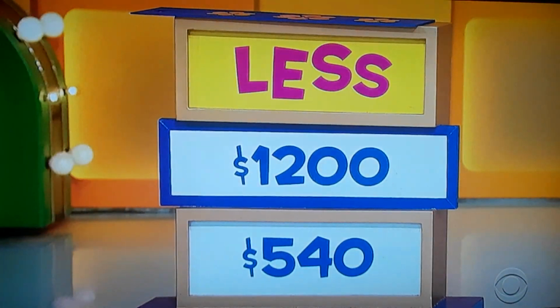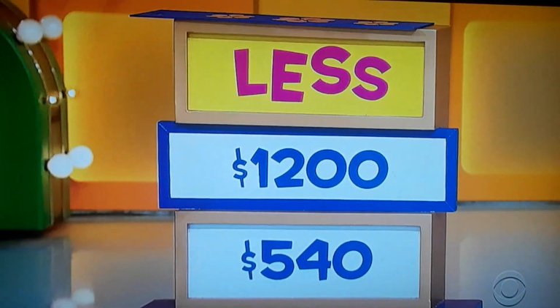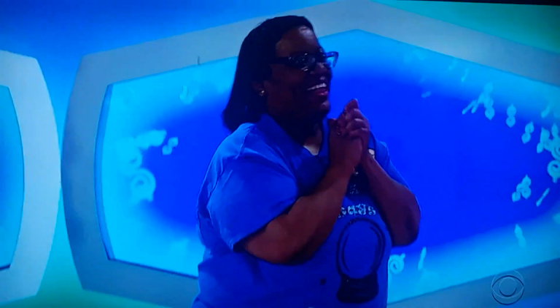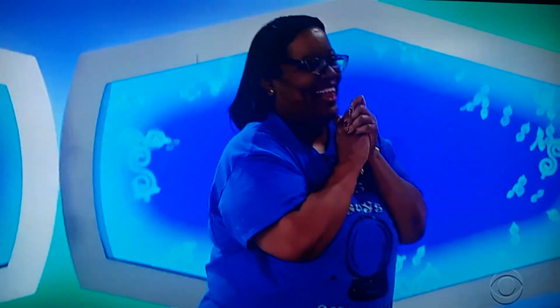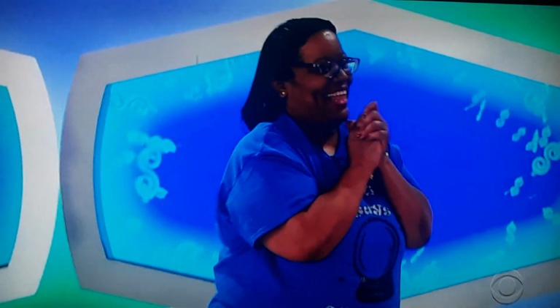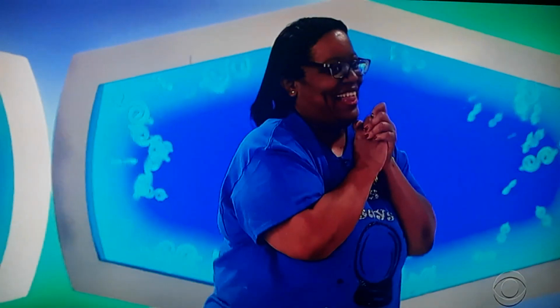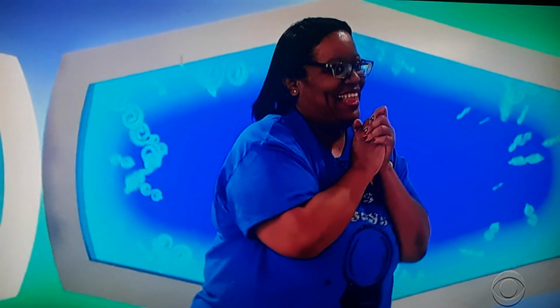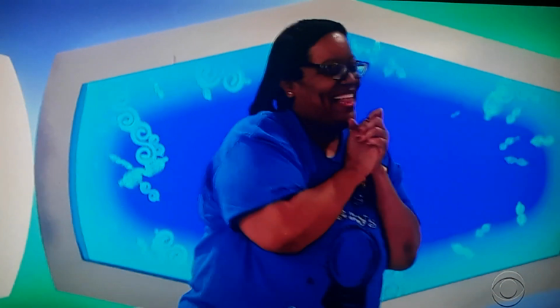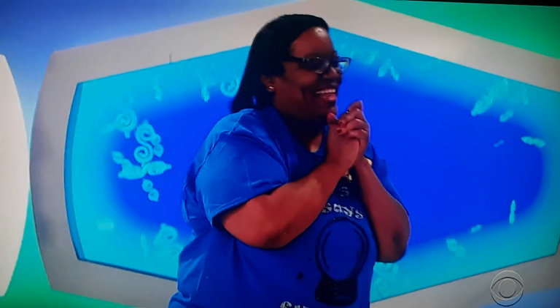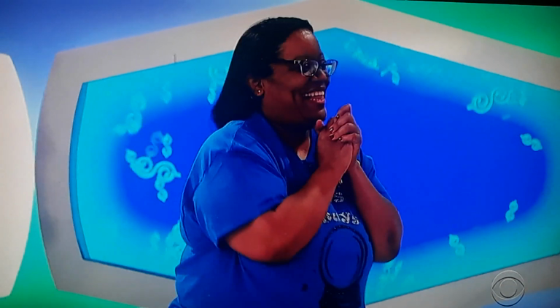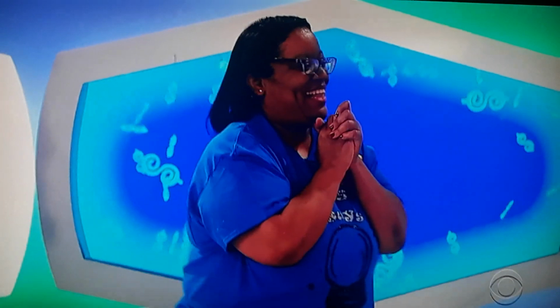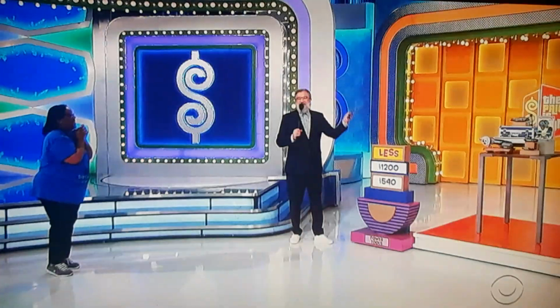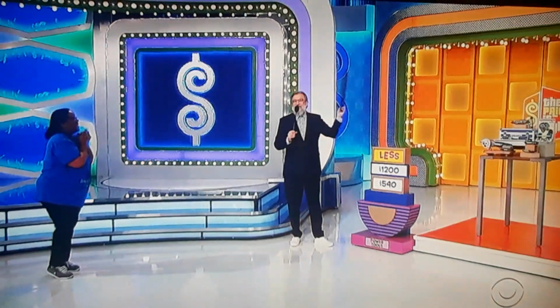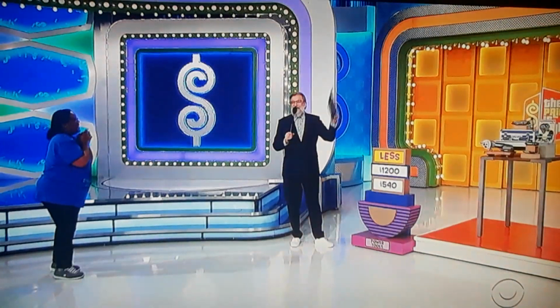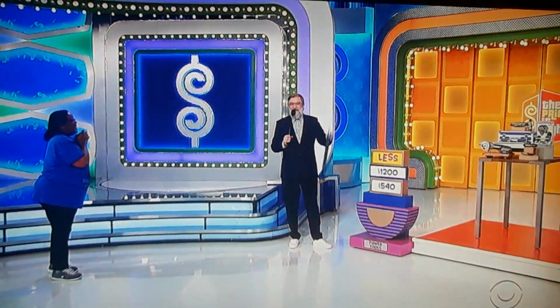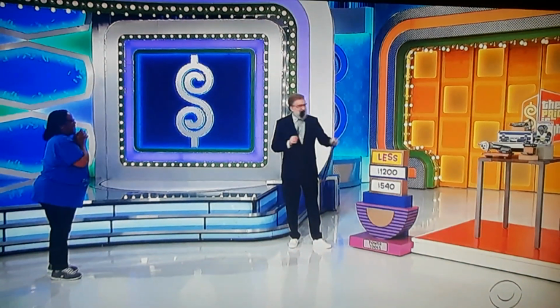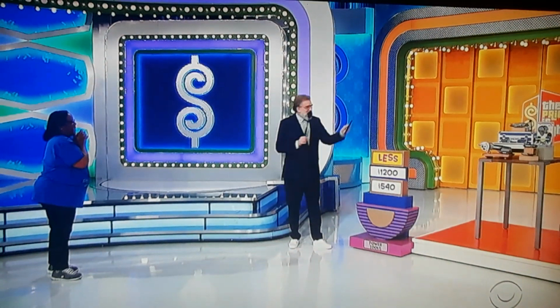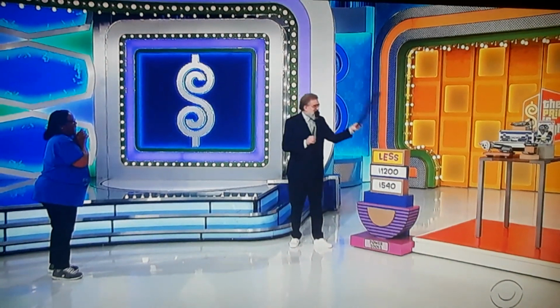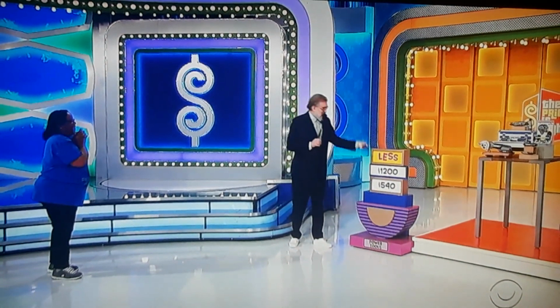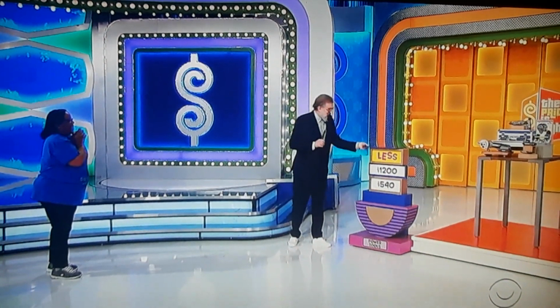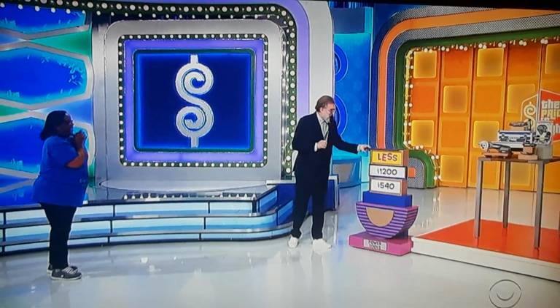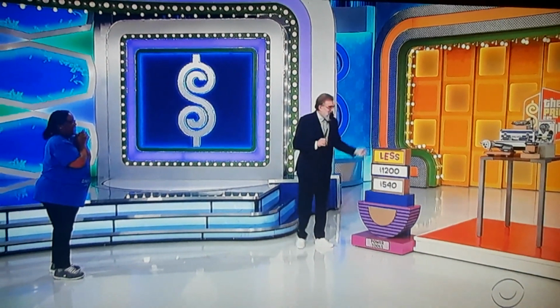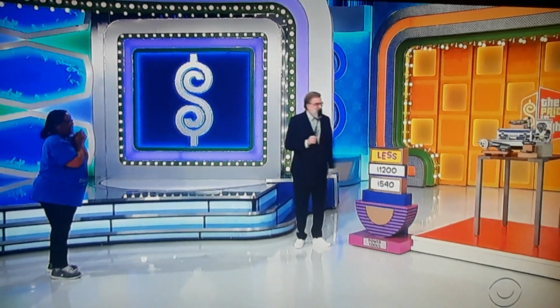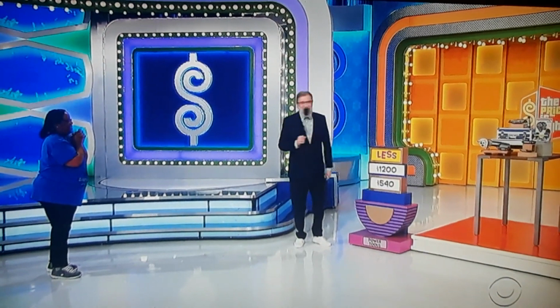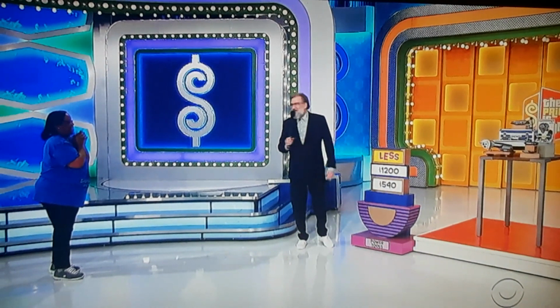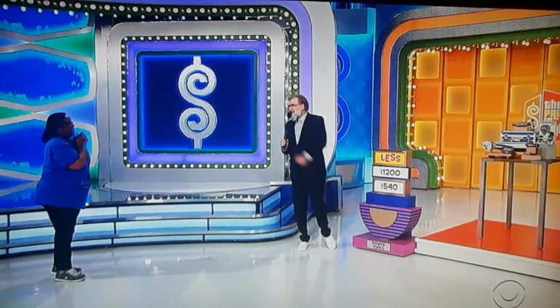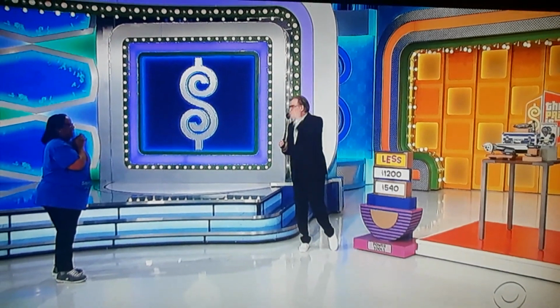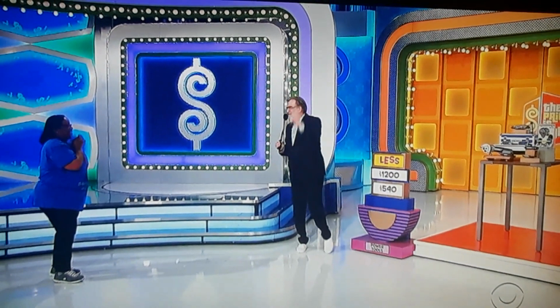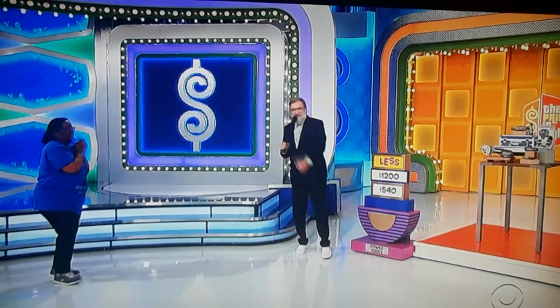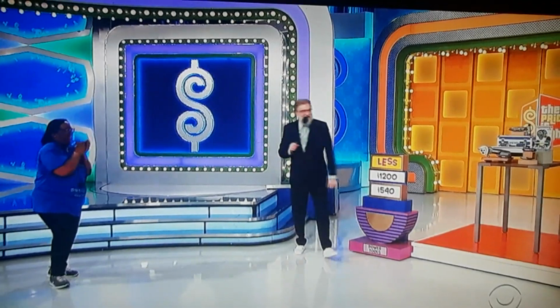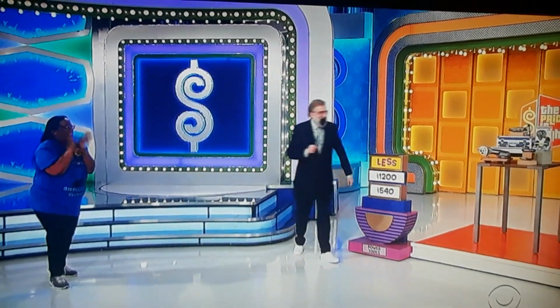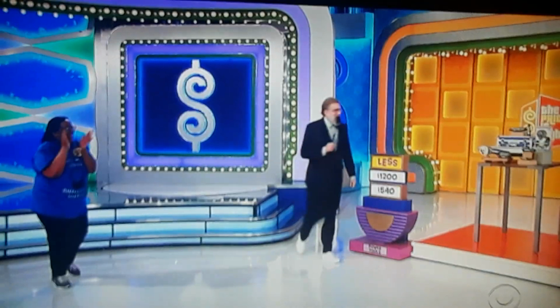Less — because it's $540. Oh, jeez, sorry. It's been a while, folks. Less, because it's $540. I'm going to do it right on the next one.